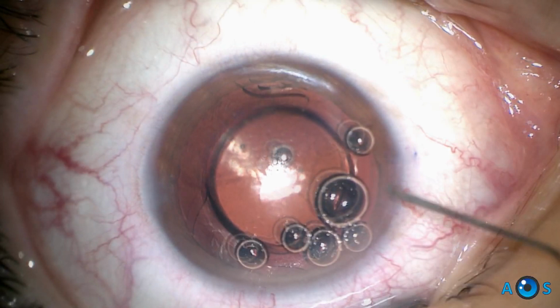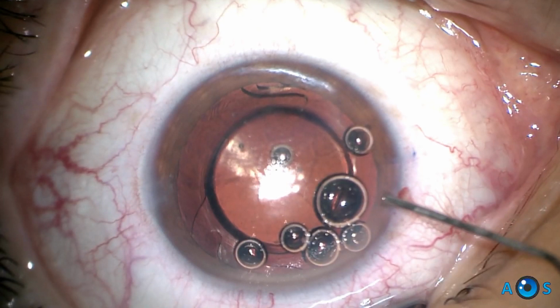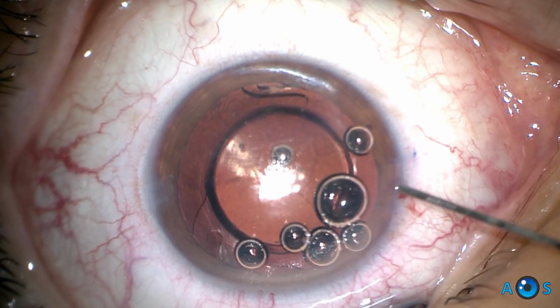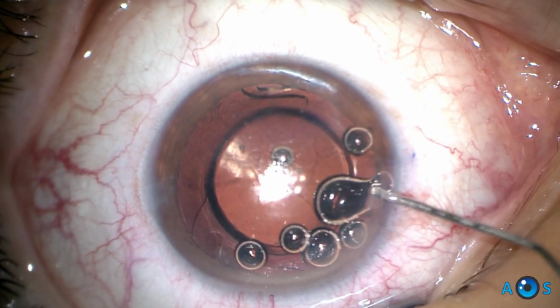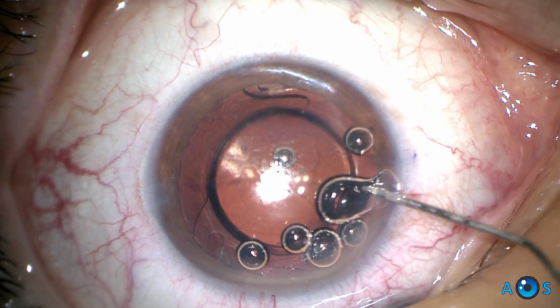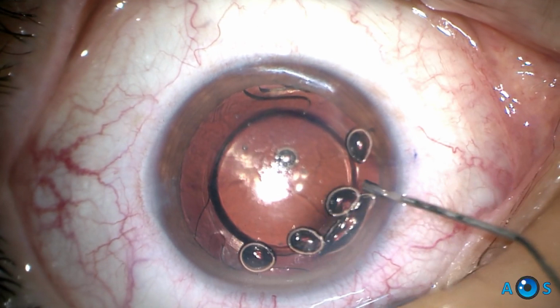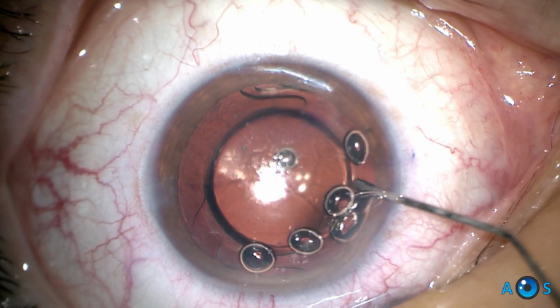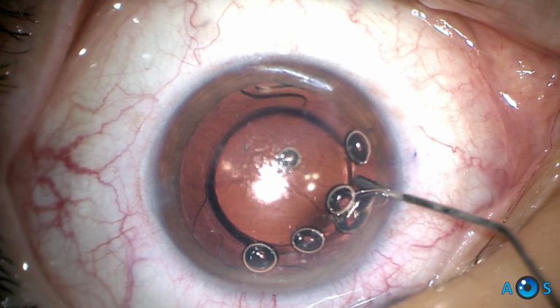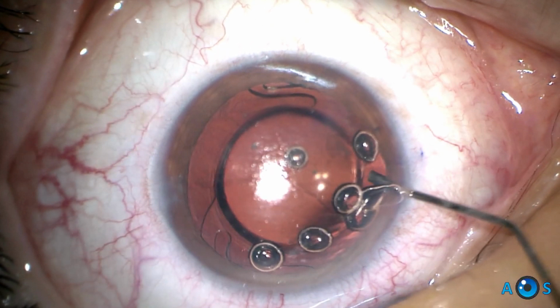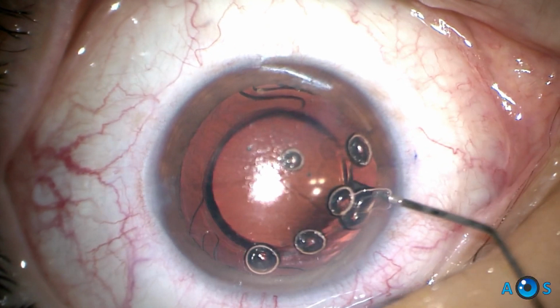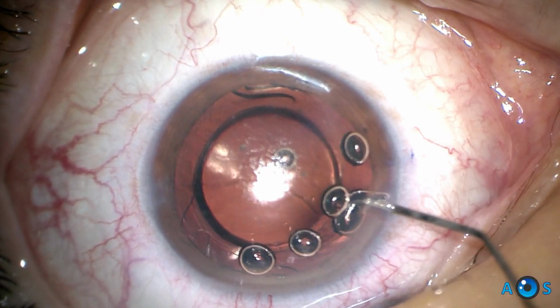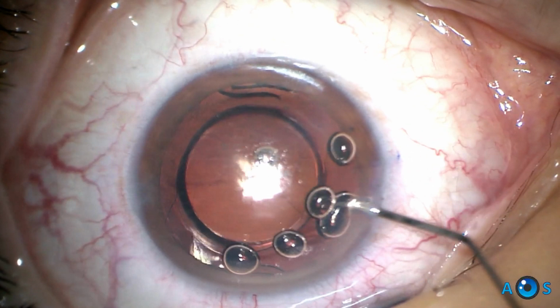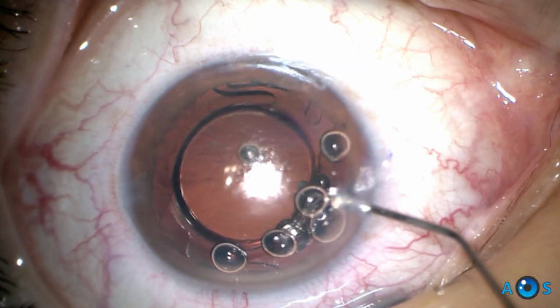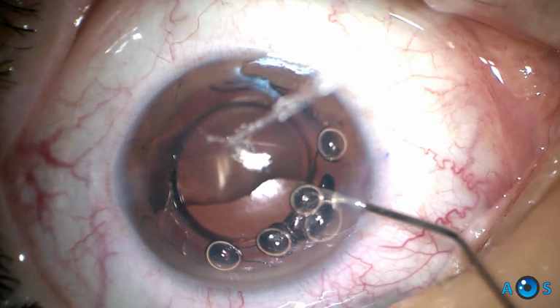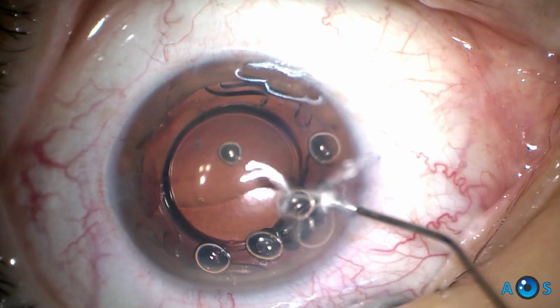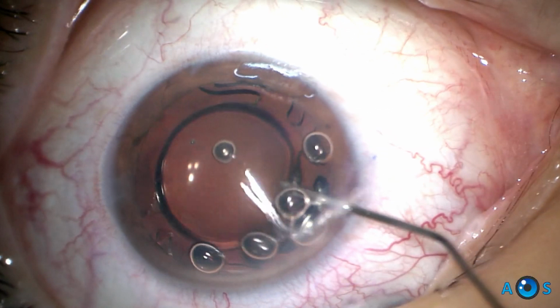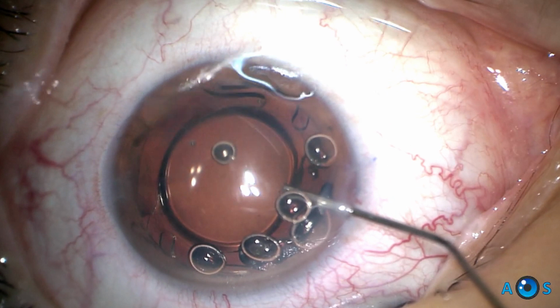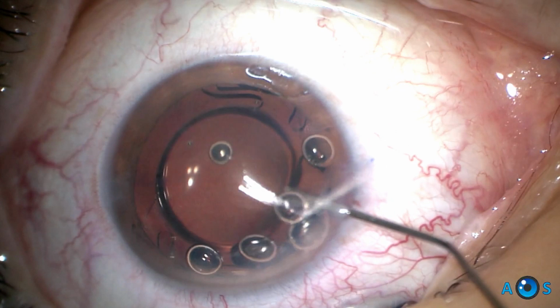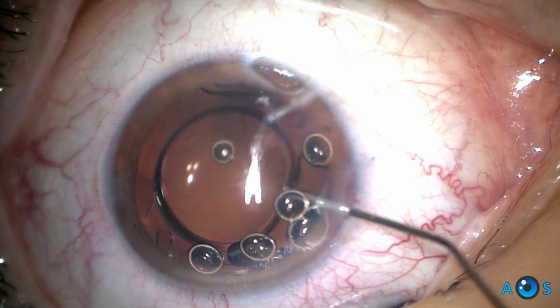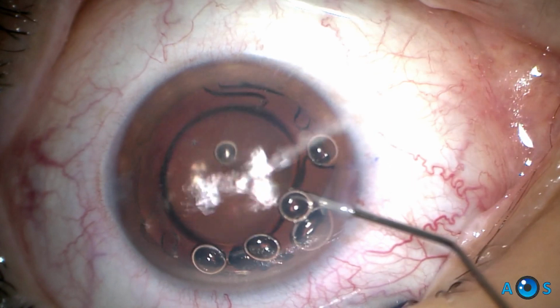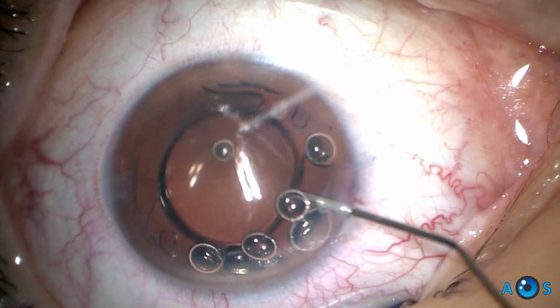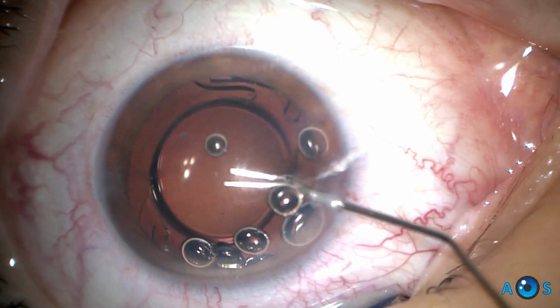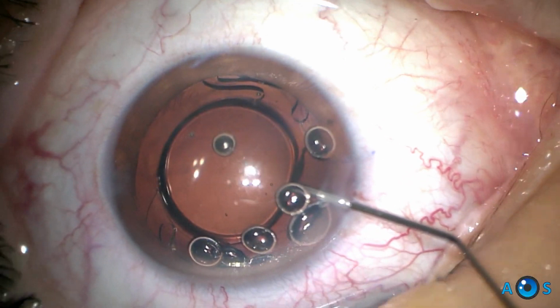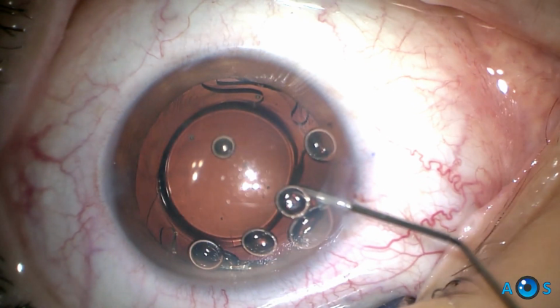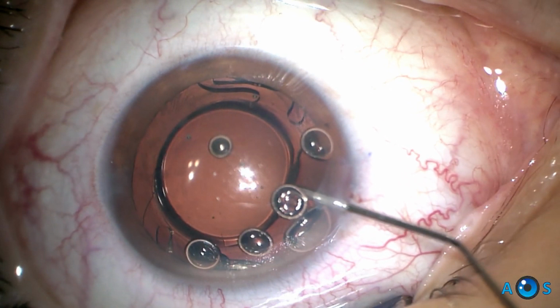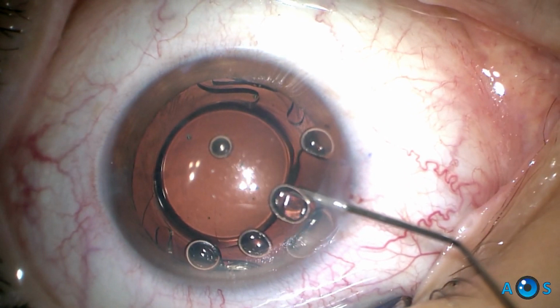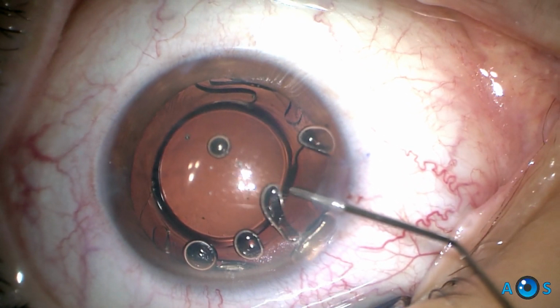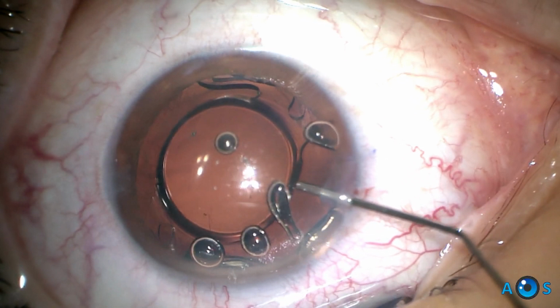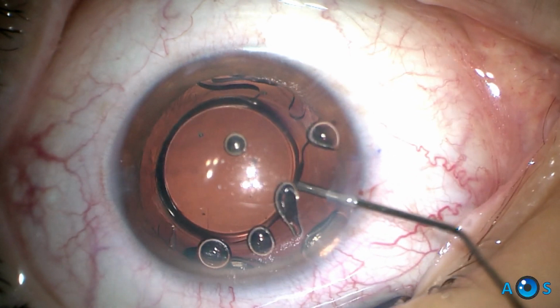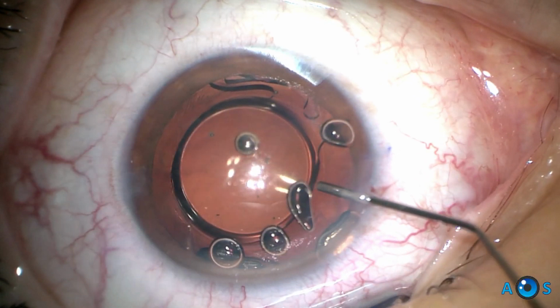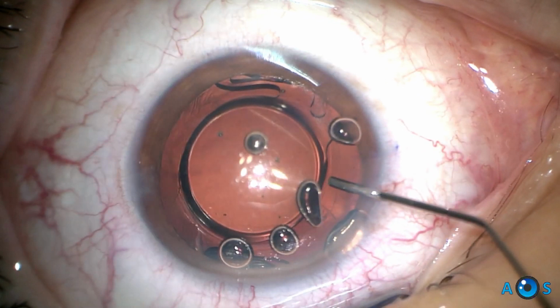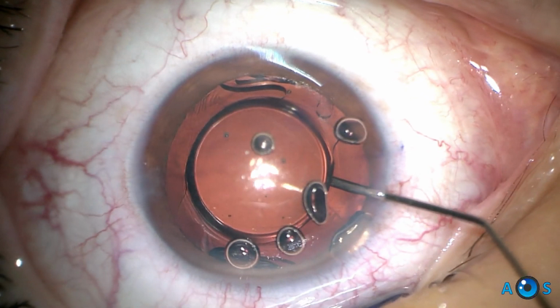Now we create space in the bag posteriorly to the IOL optic, in order to safely accommodate the IOL cutting scissors.